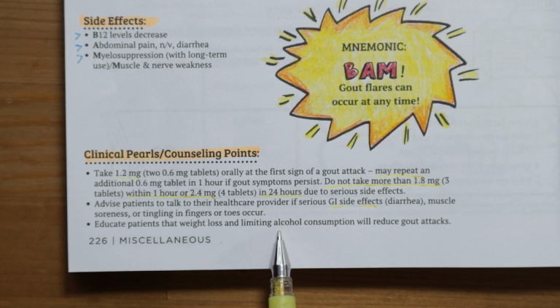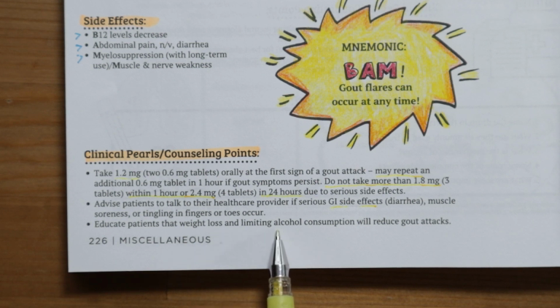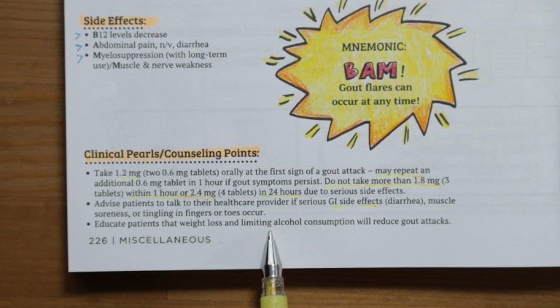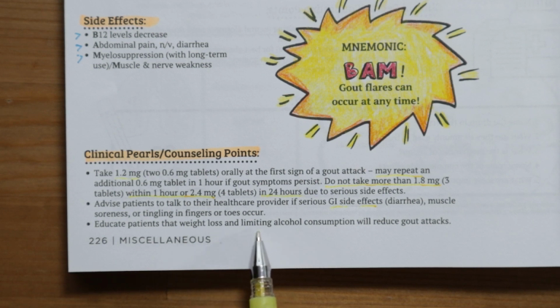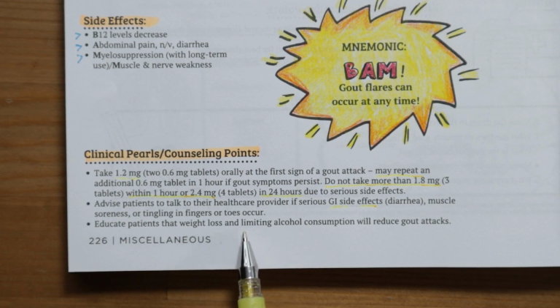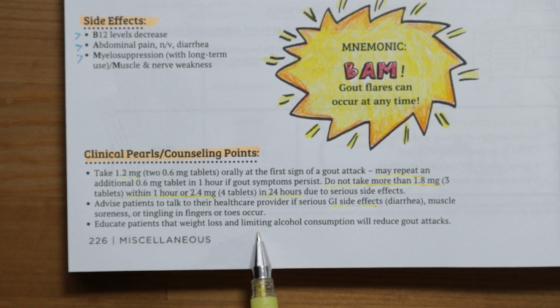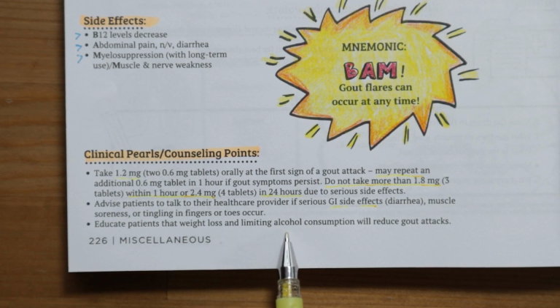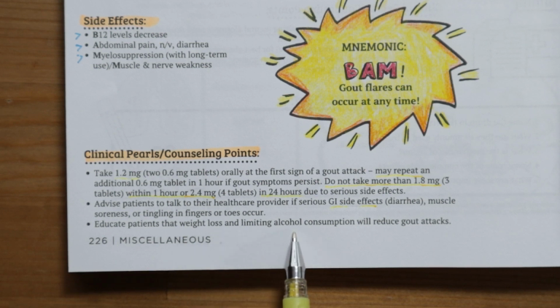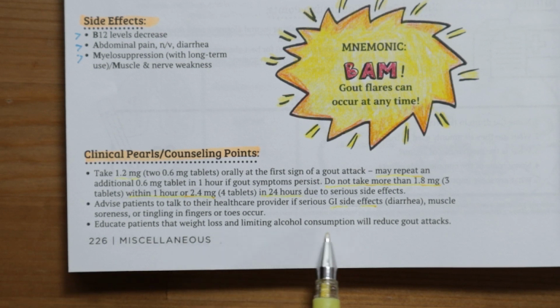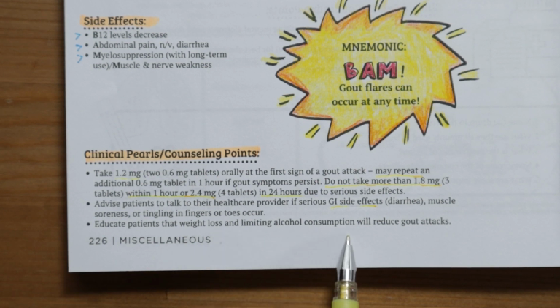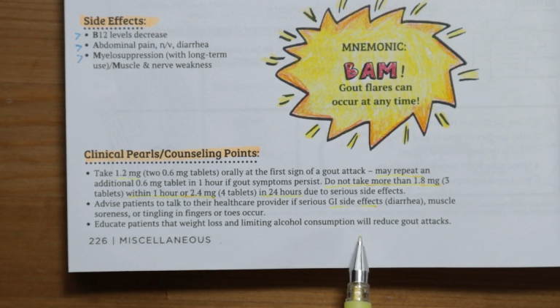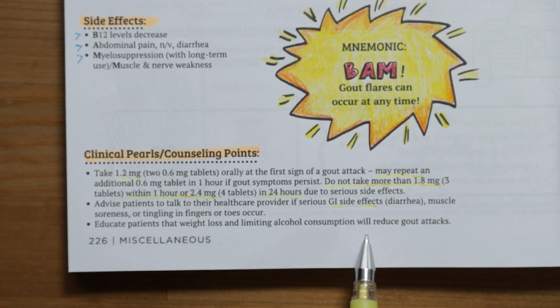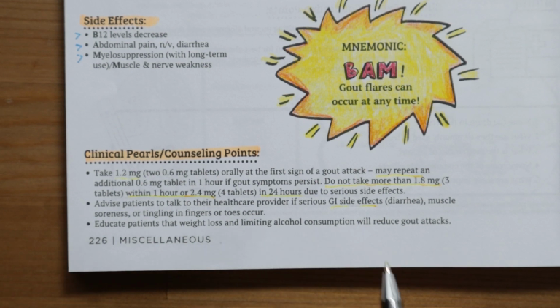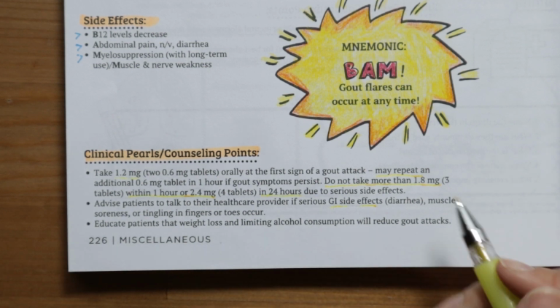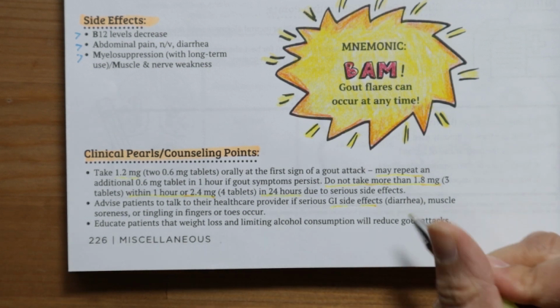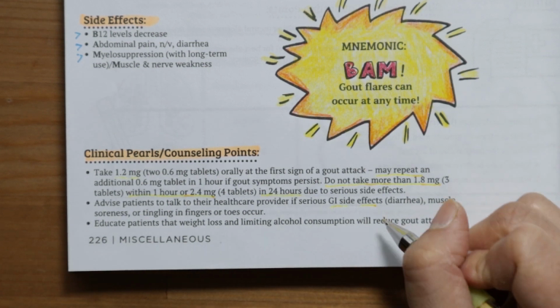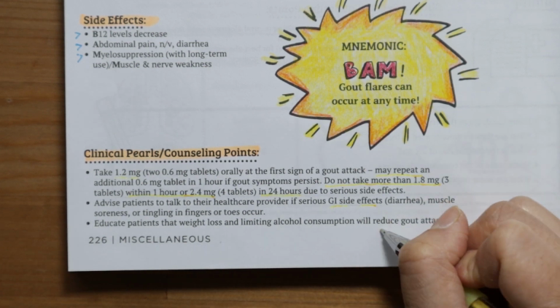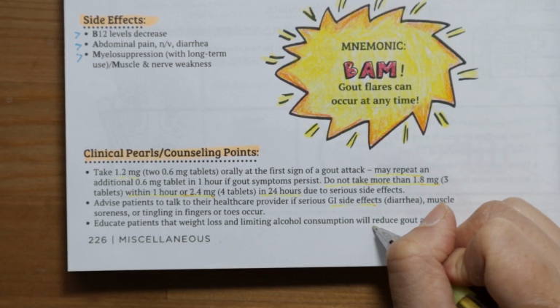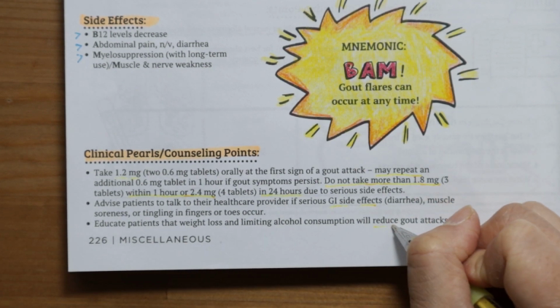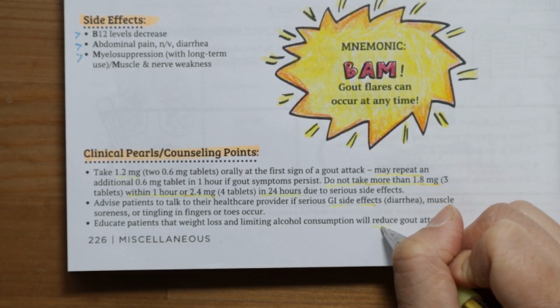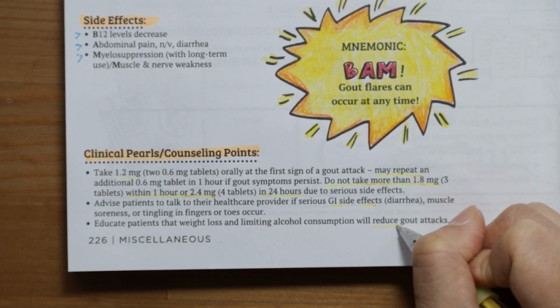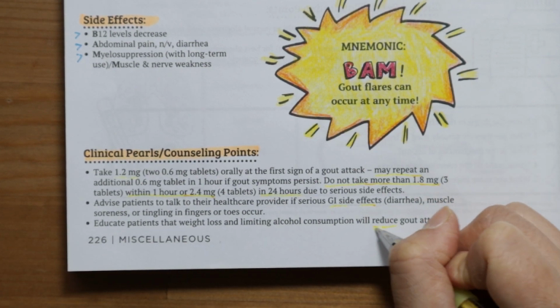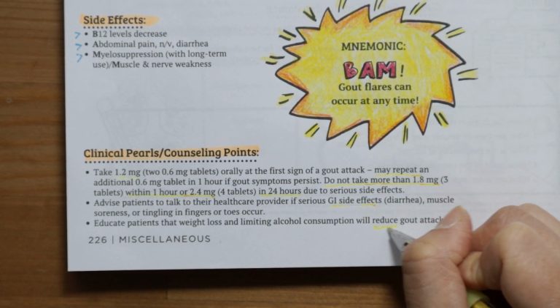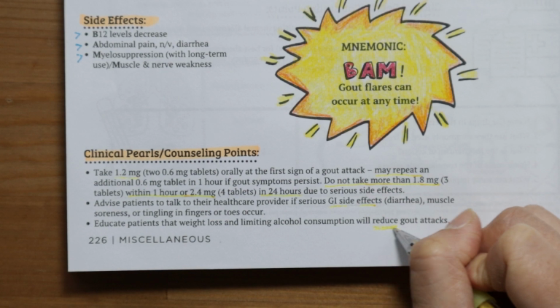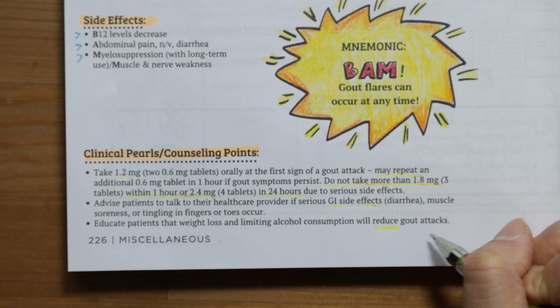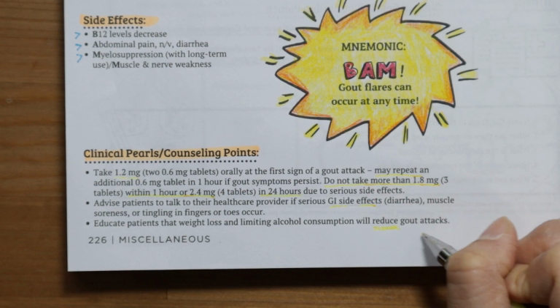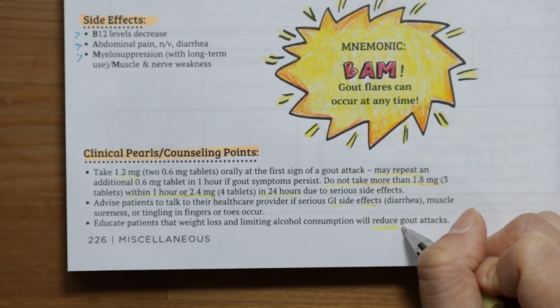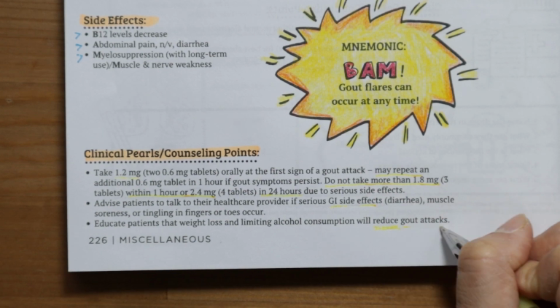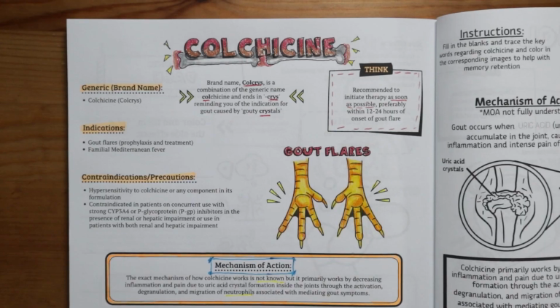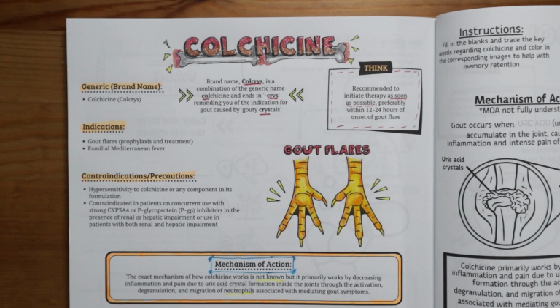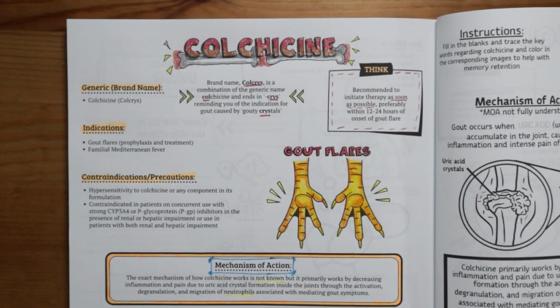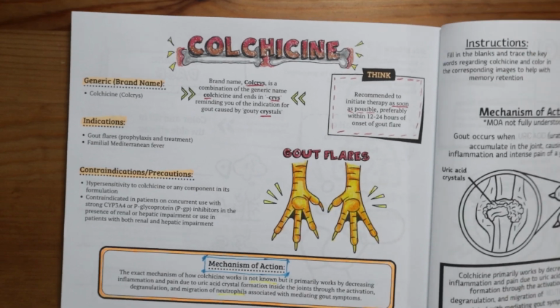Educate patients that weight loss and limiting alcohol consumption can reduce gout attacks.